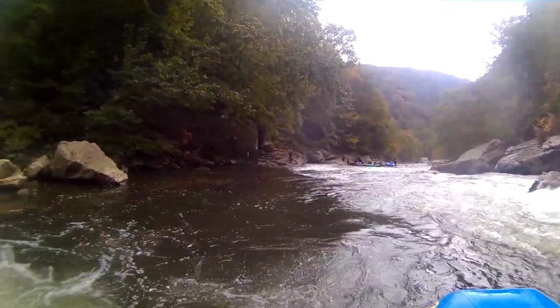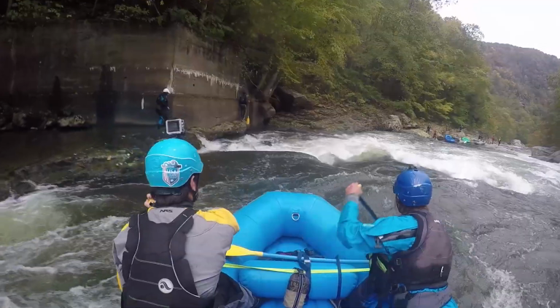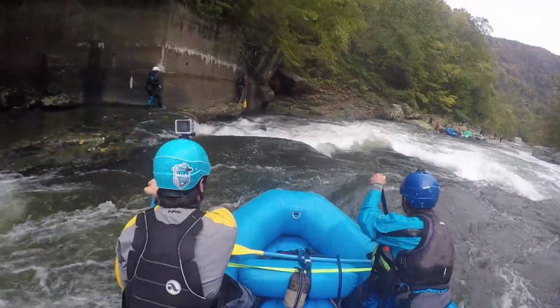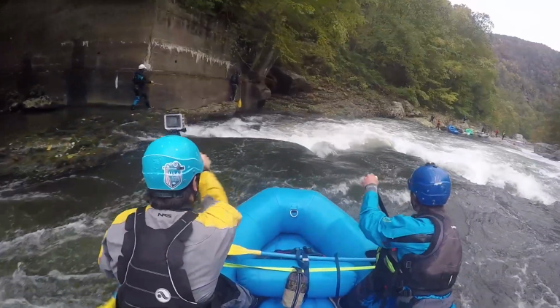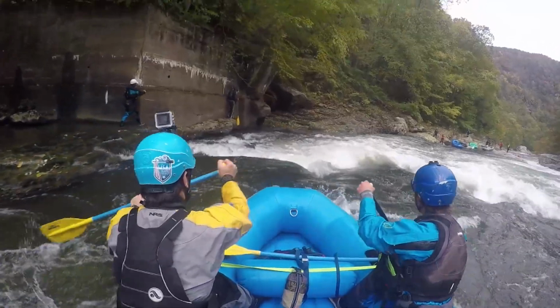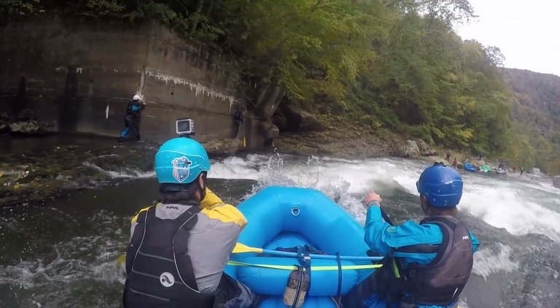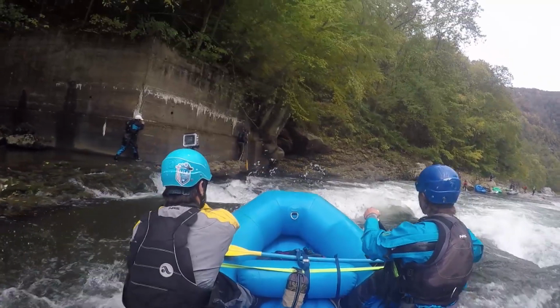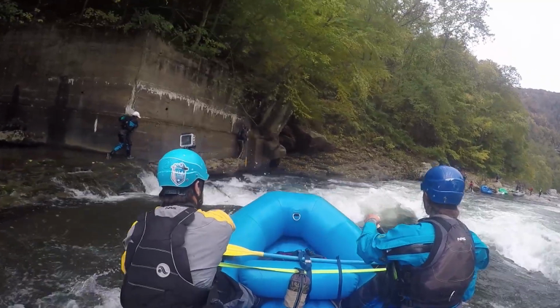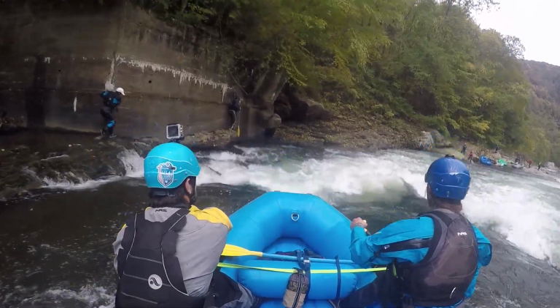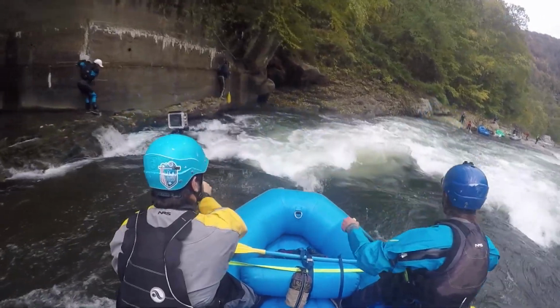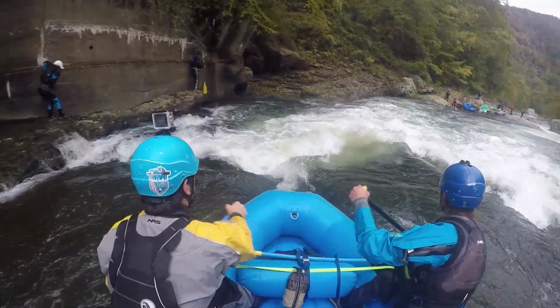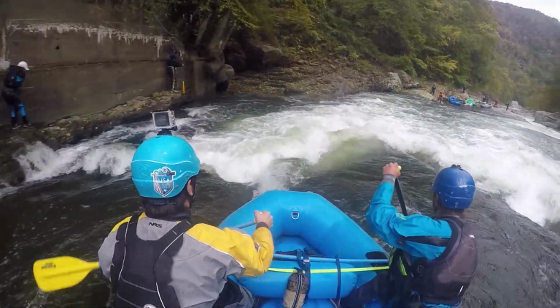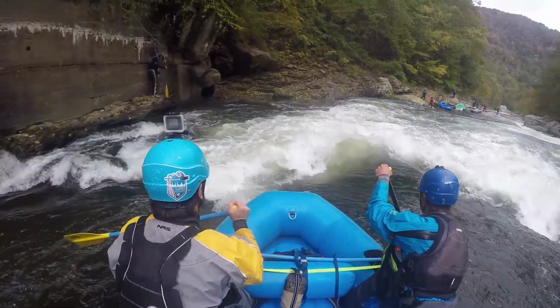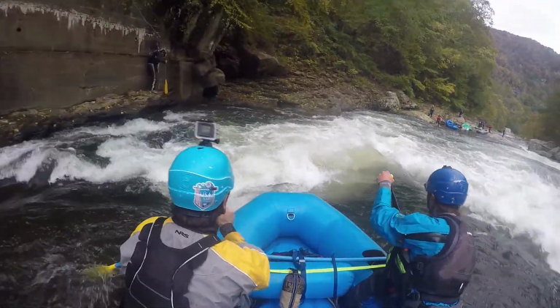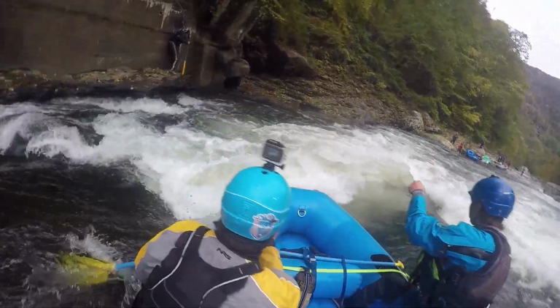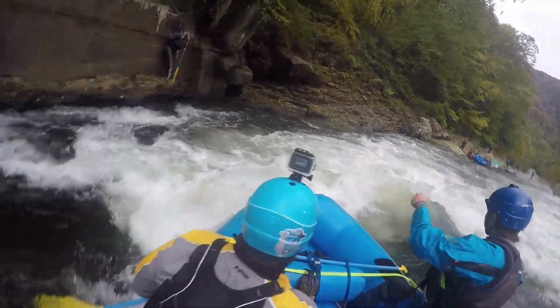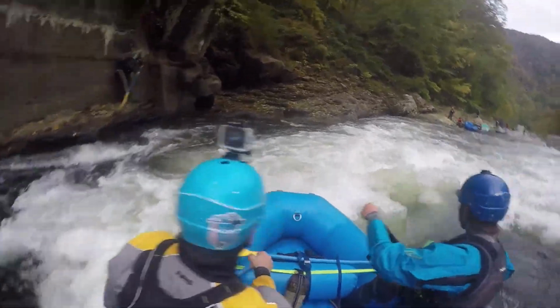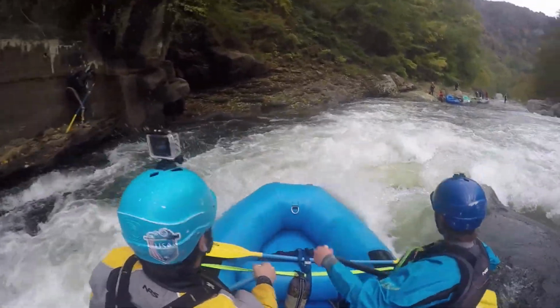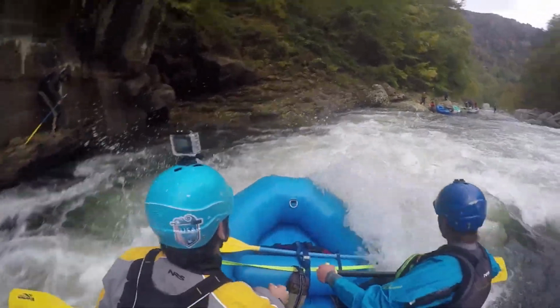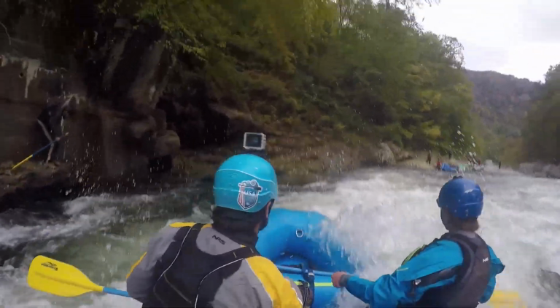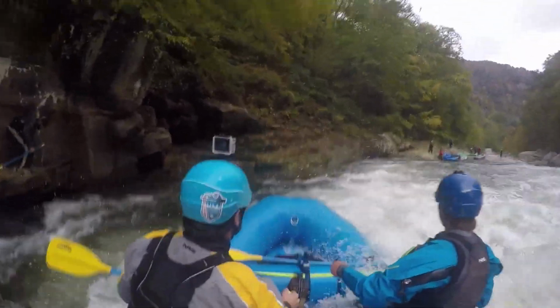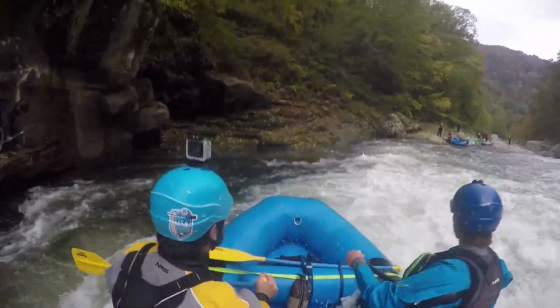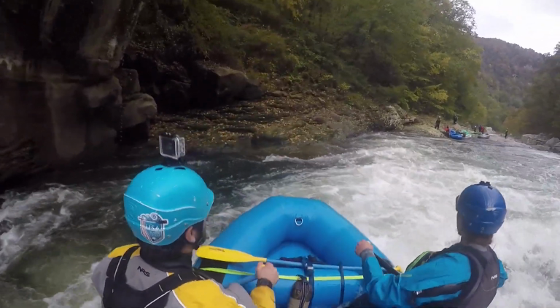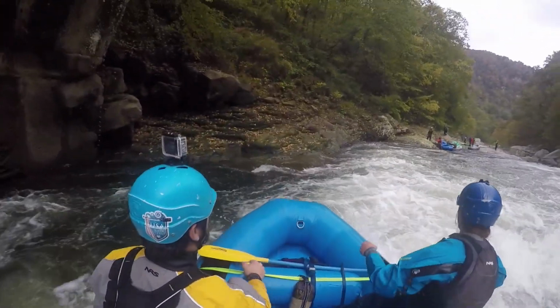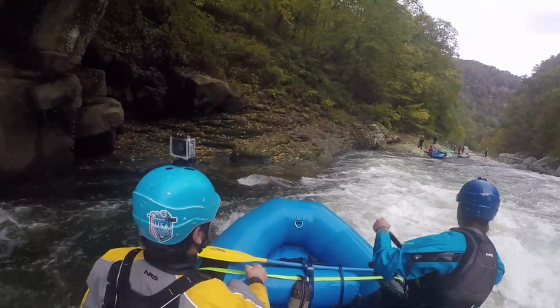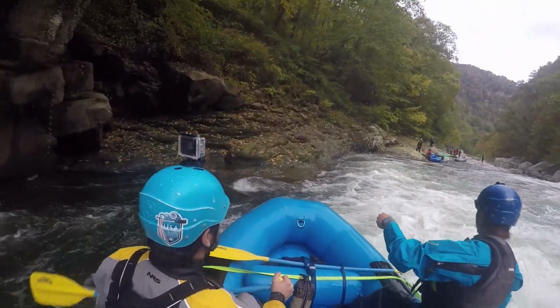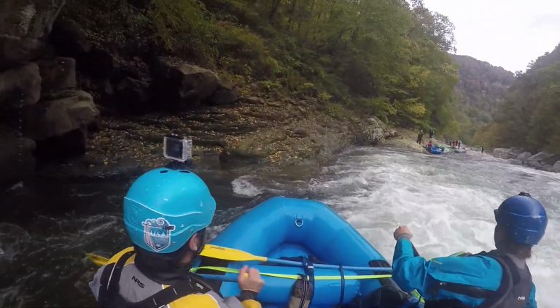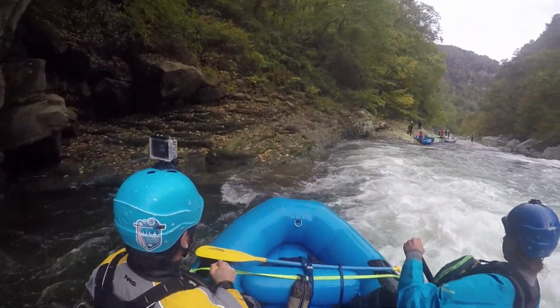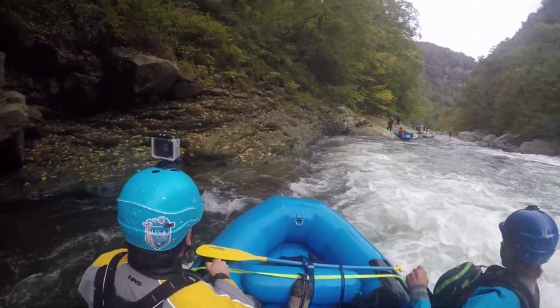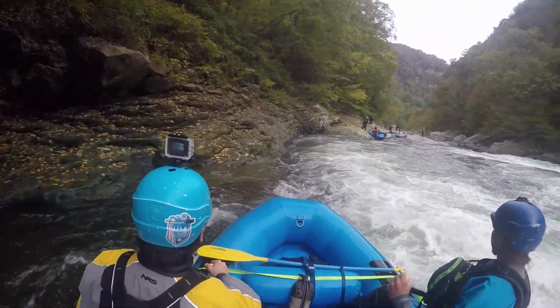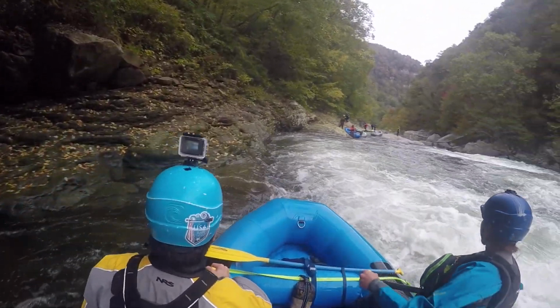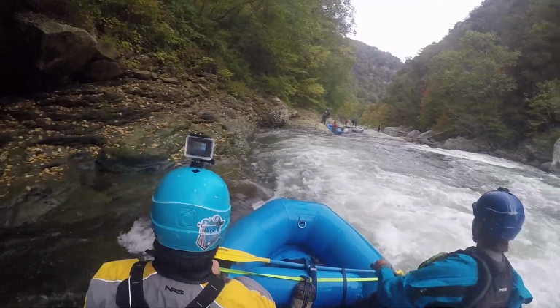Next up, Triple Drop. First hole is terminal, second hole is forgiving, and the third hole is about a six-foot waterfall.